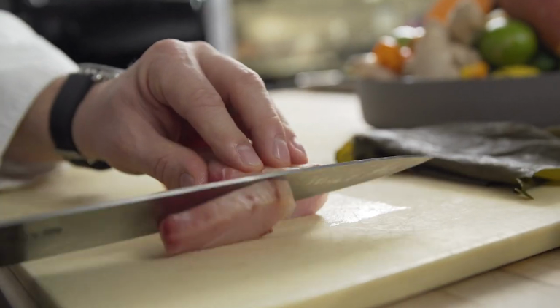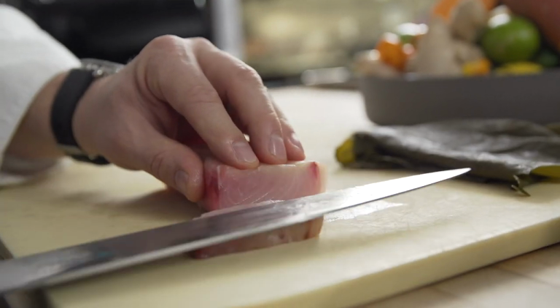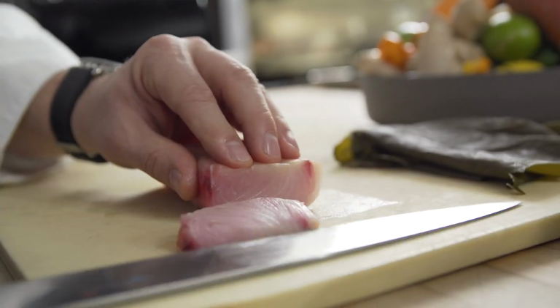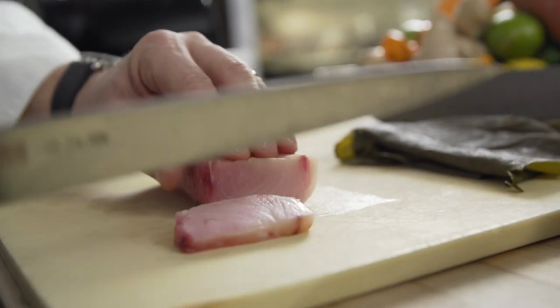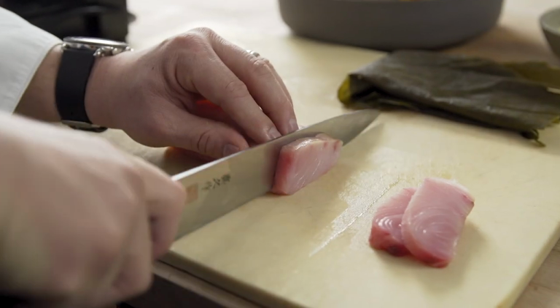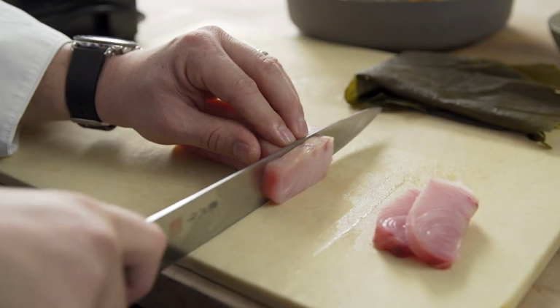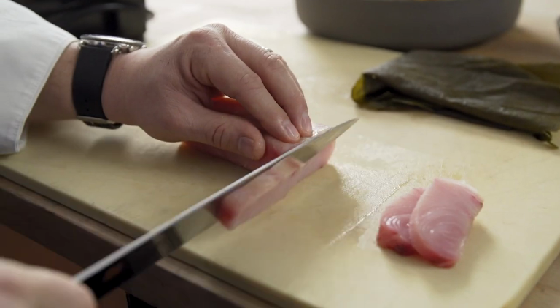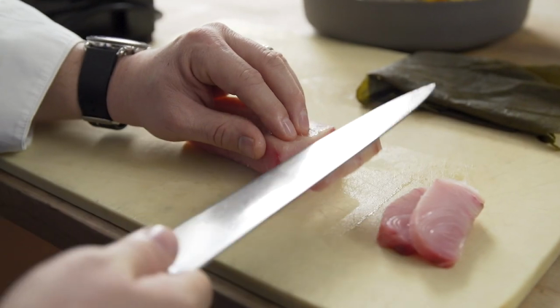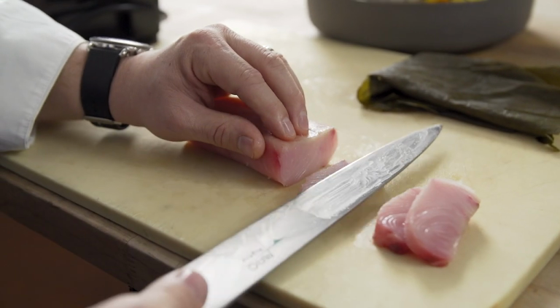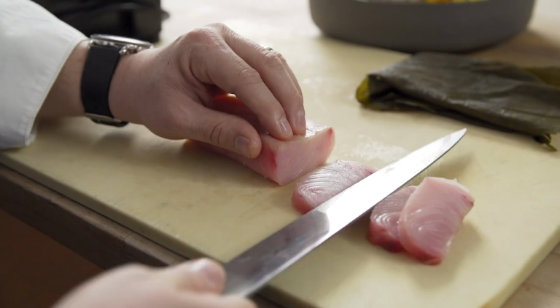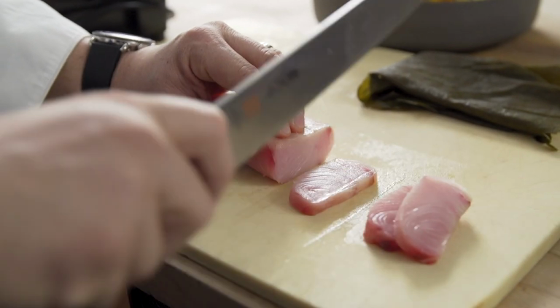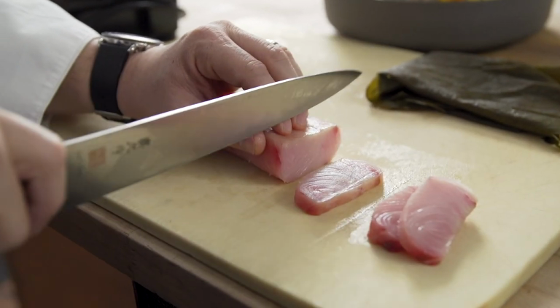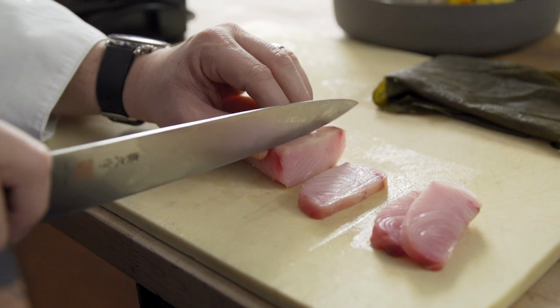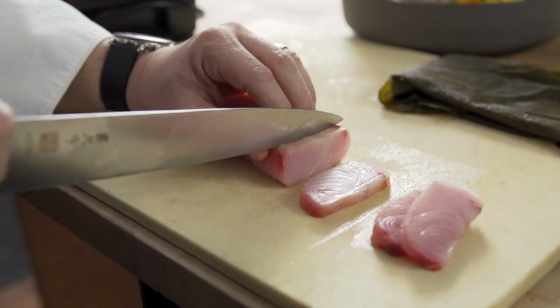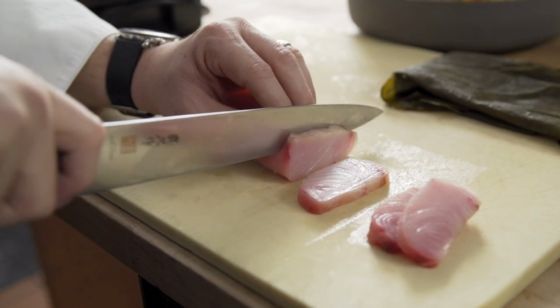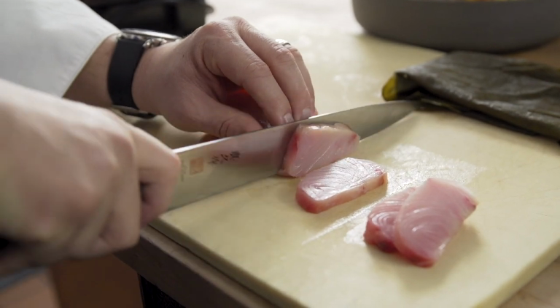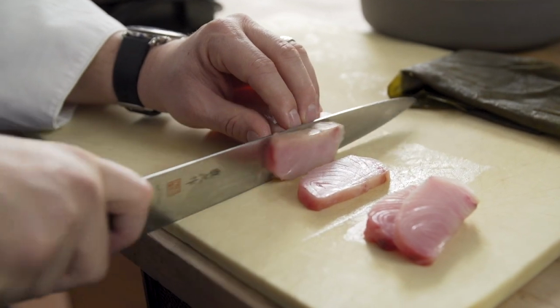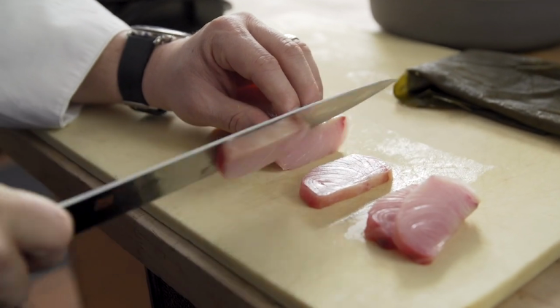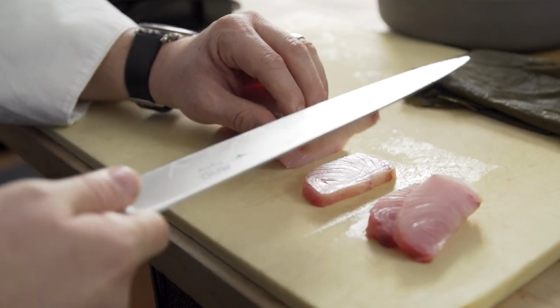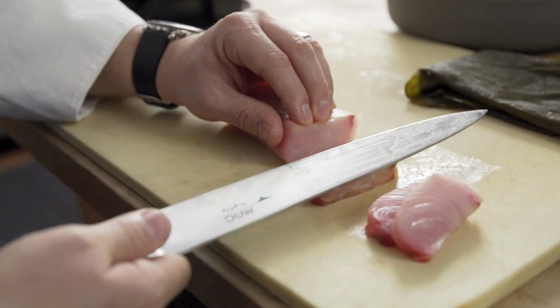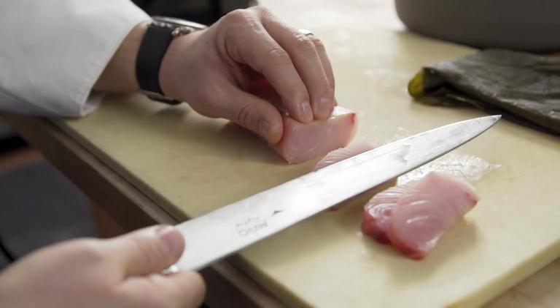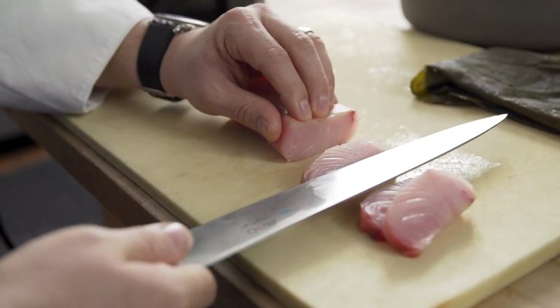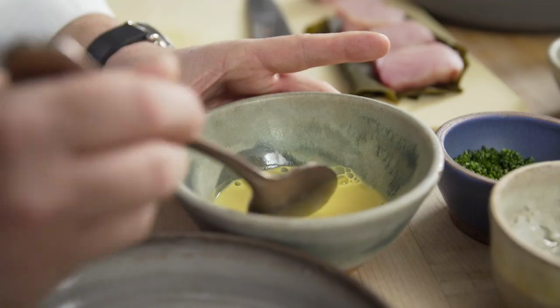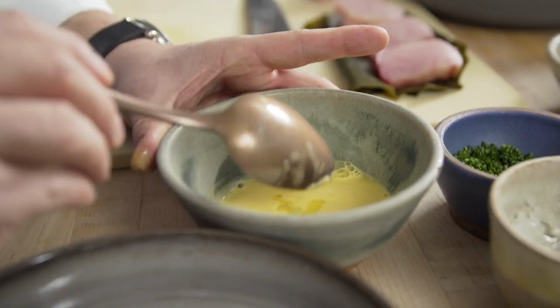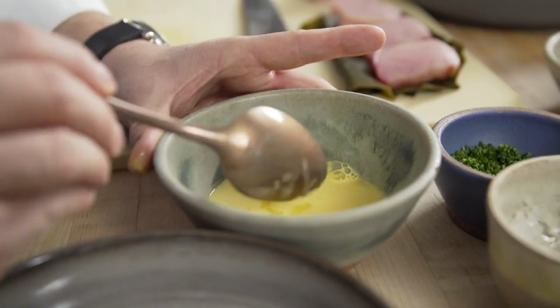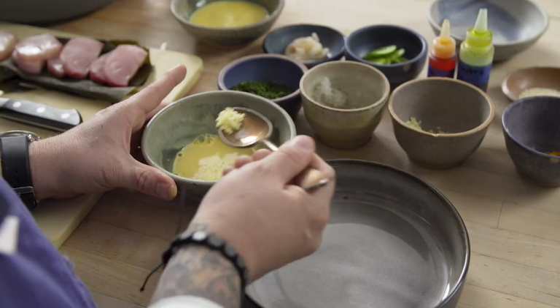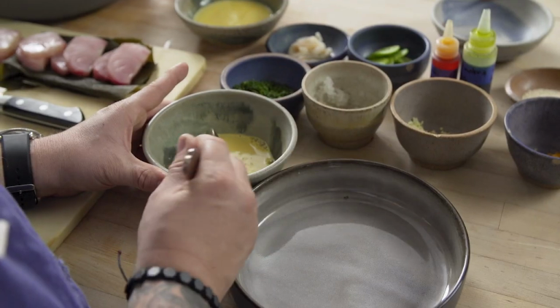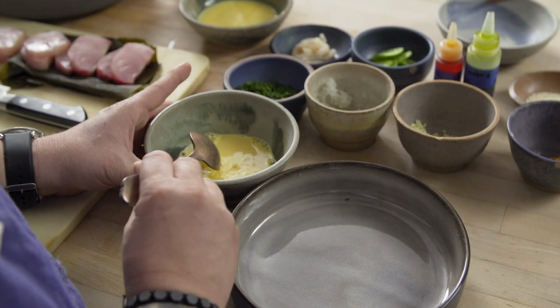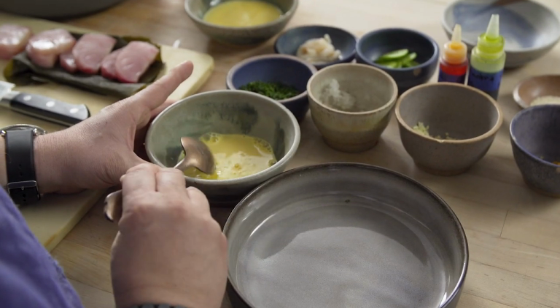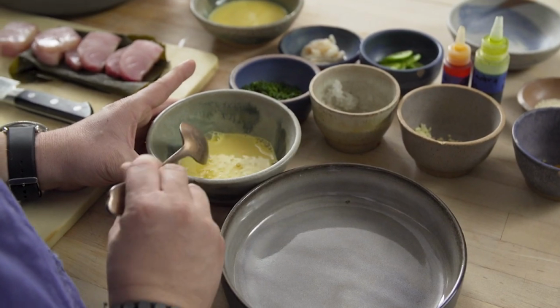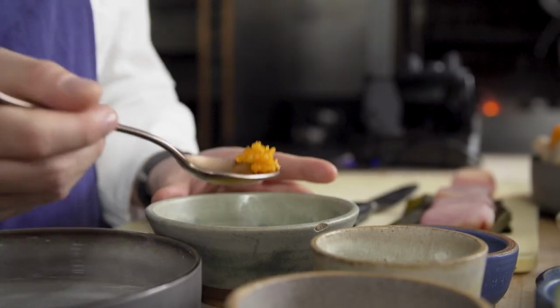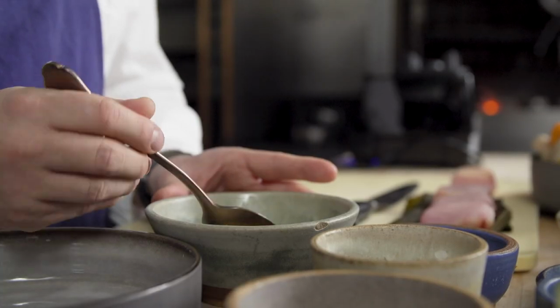We let that cure for about an hour just to firm it up and give it a nice flavor. We finish the dish with a little bit of toasted sesame seeds, fresh cucumber, and lychee.